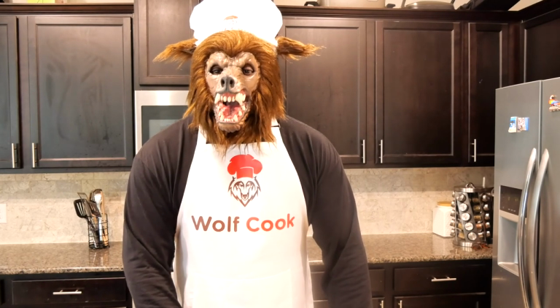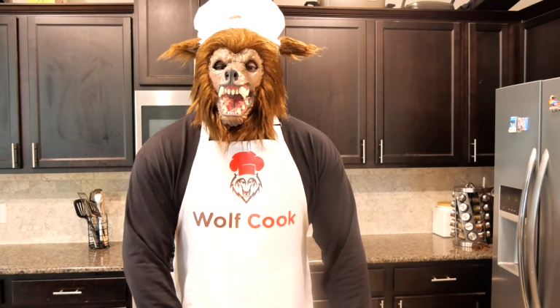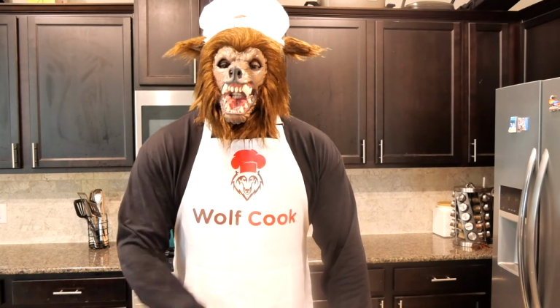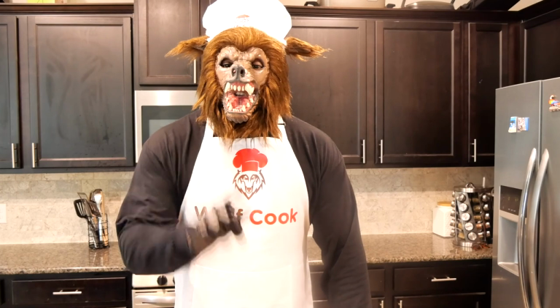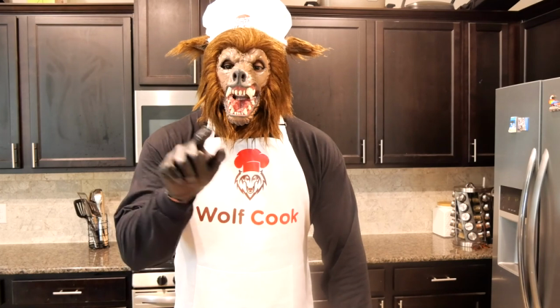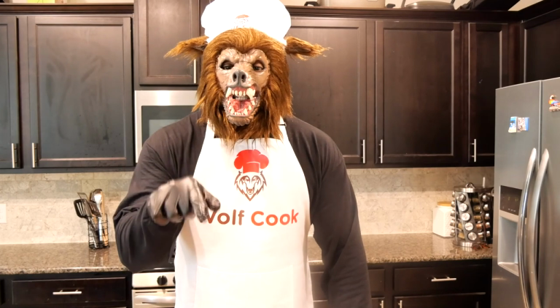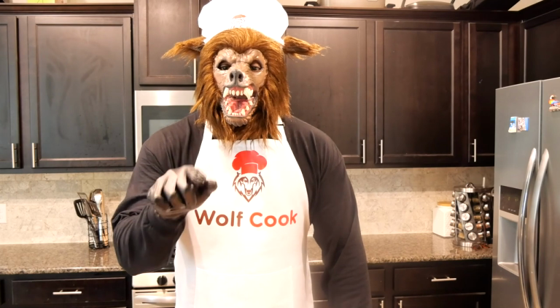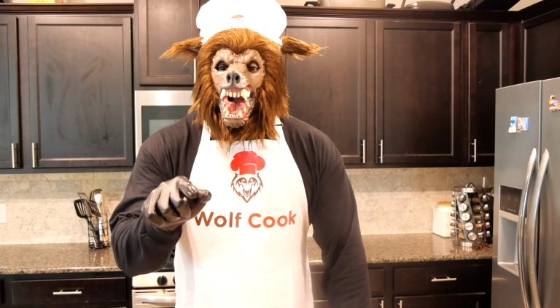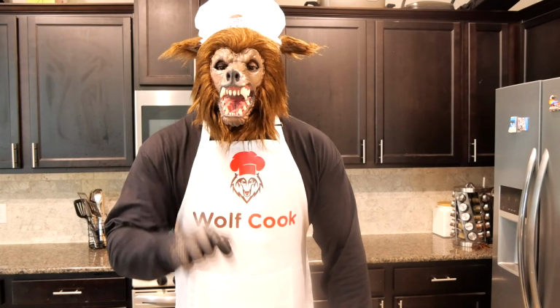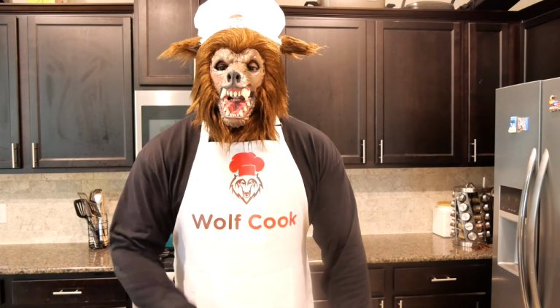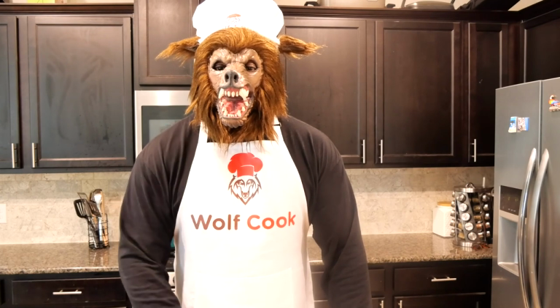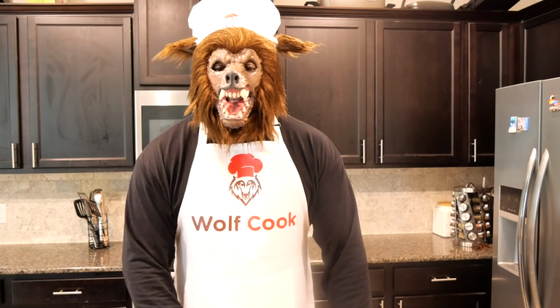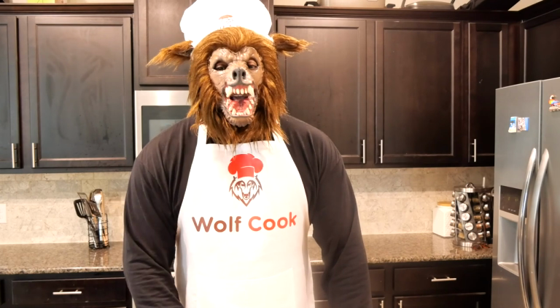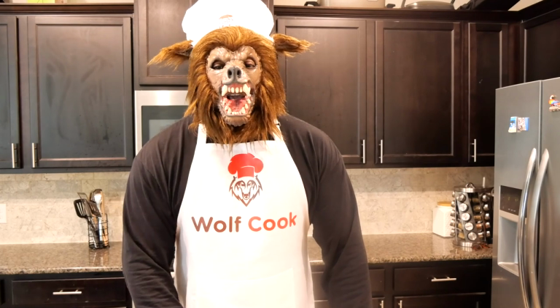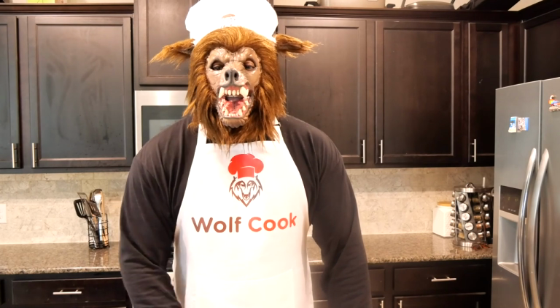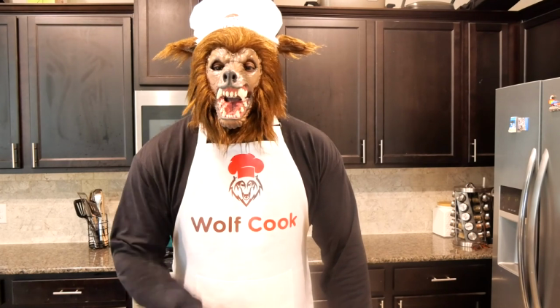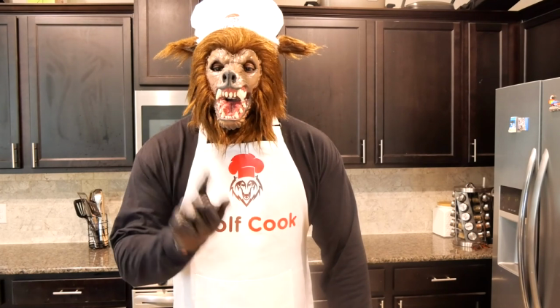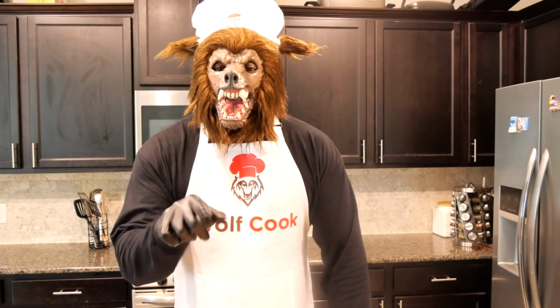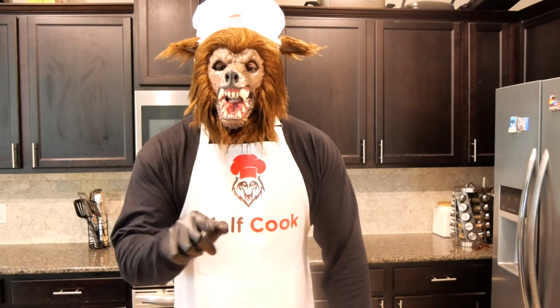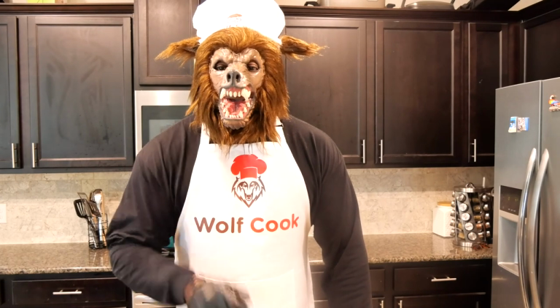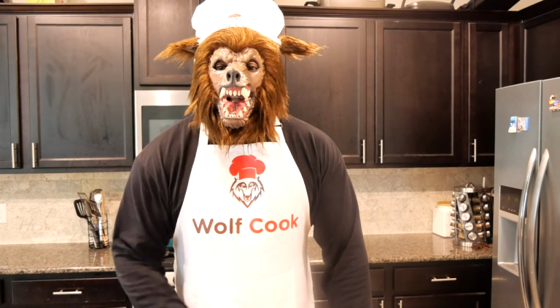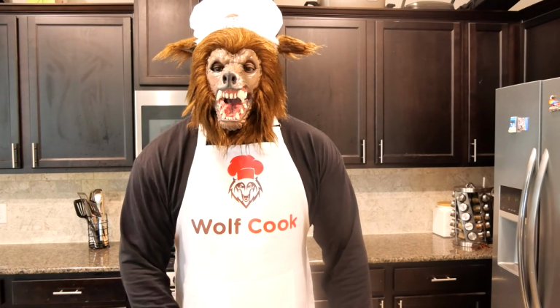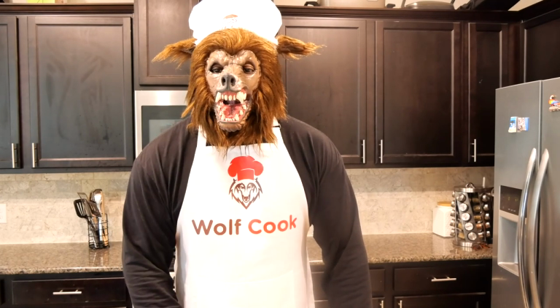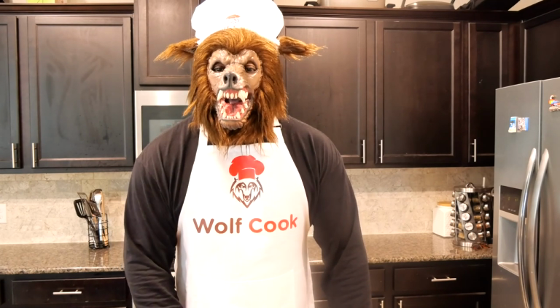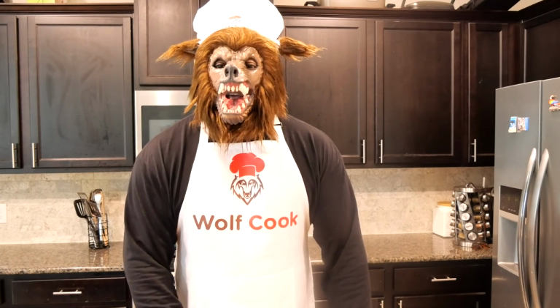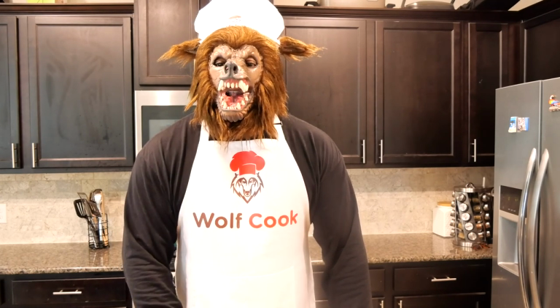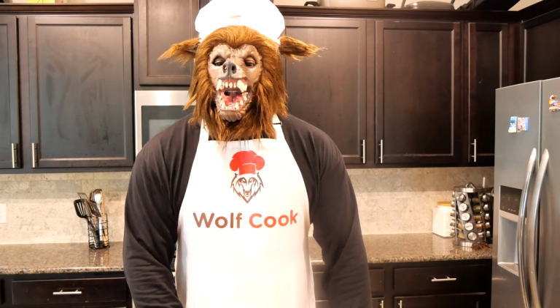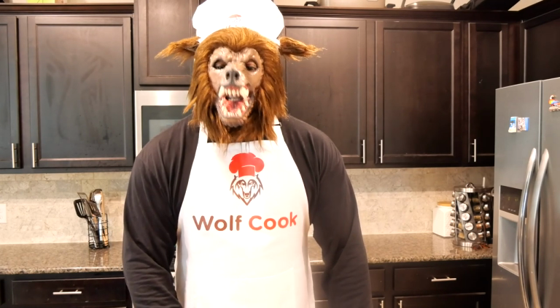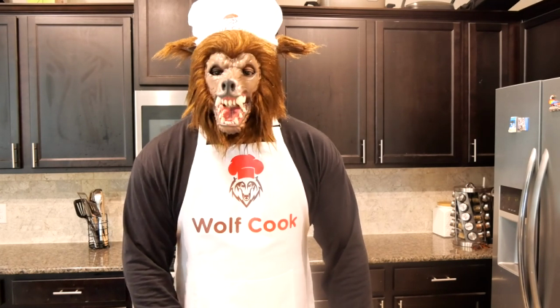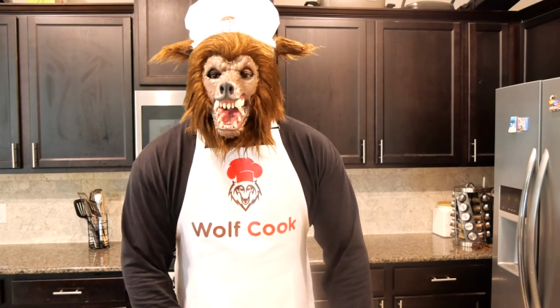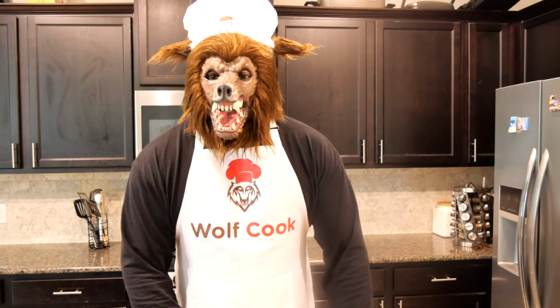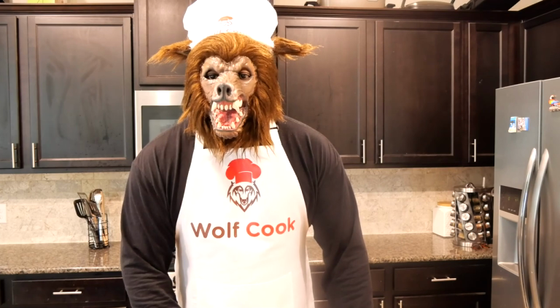Make sure you hit that subscribe button, hit that notification bell, and let's get started.